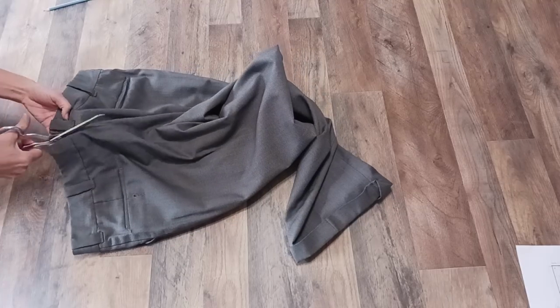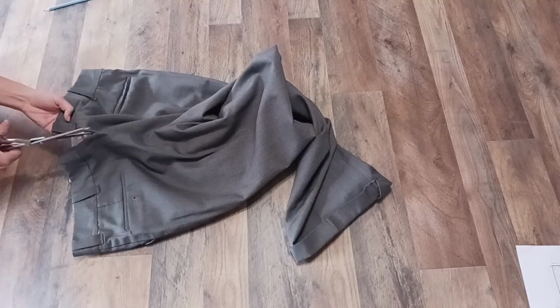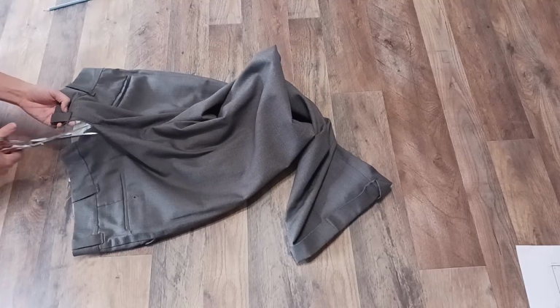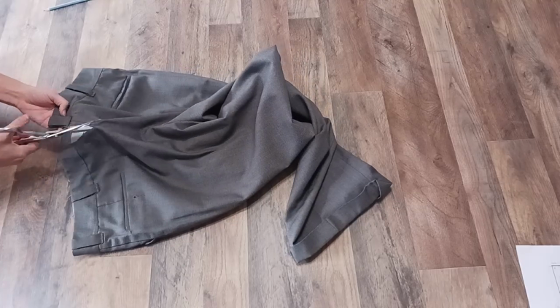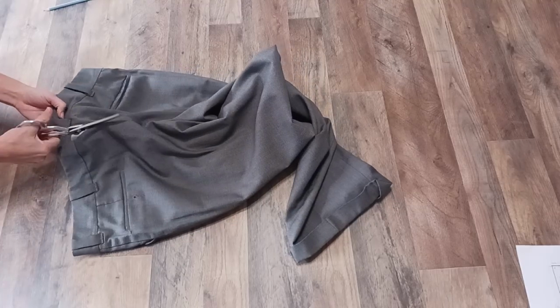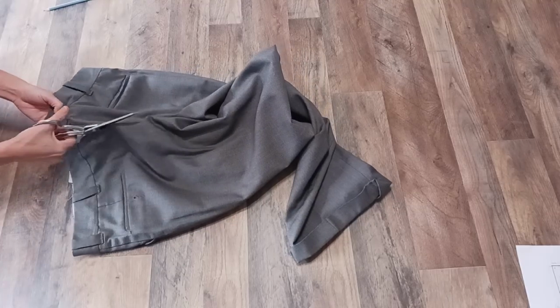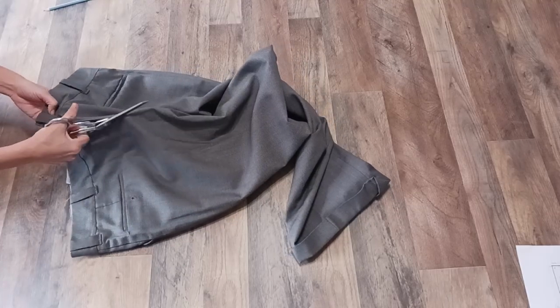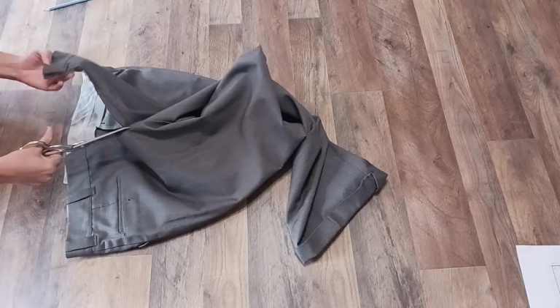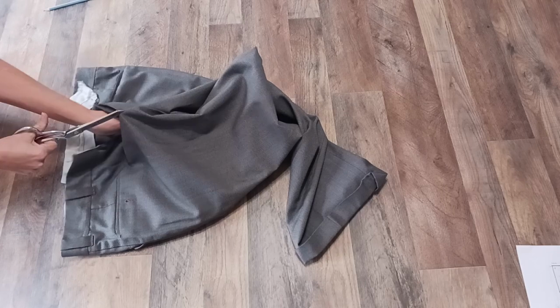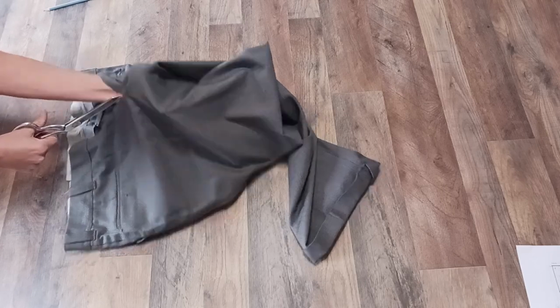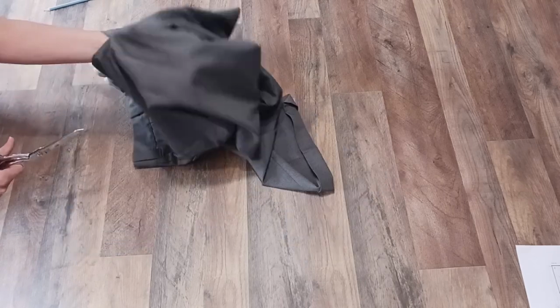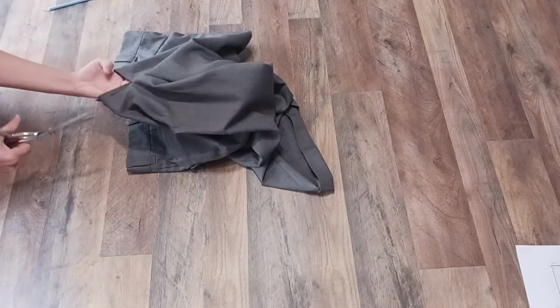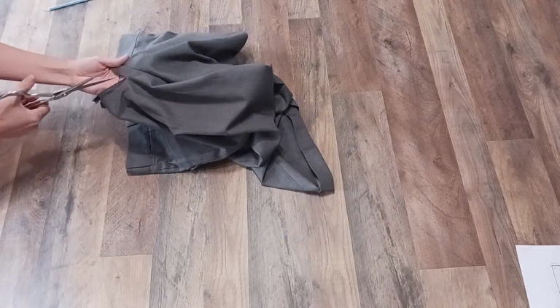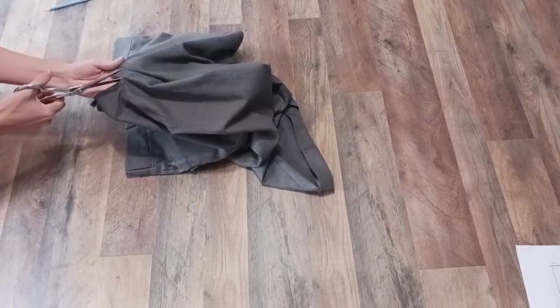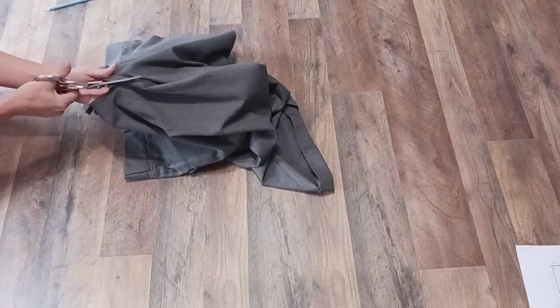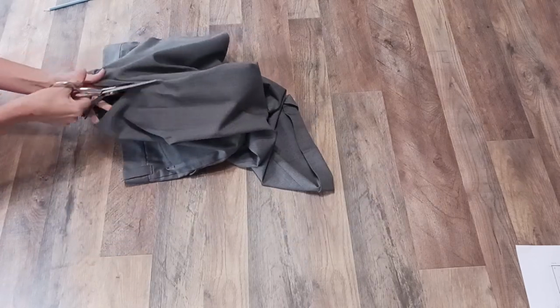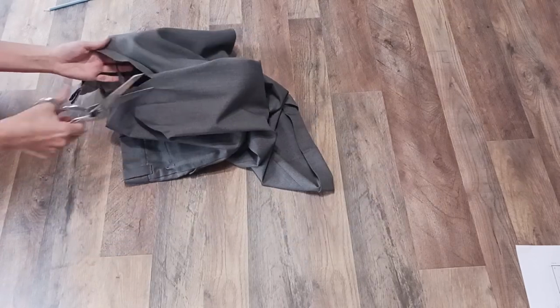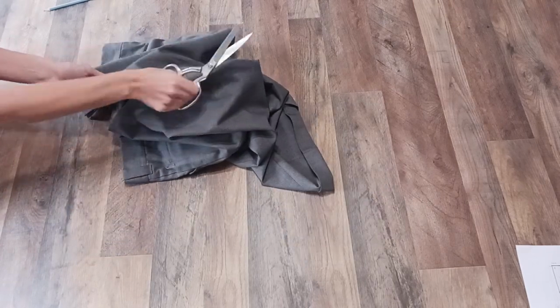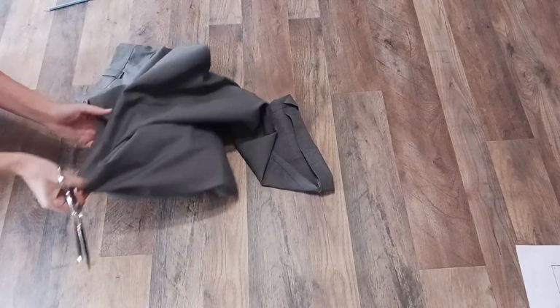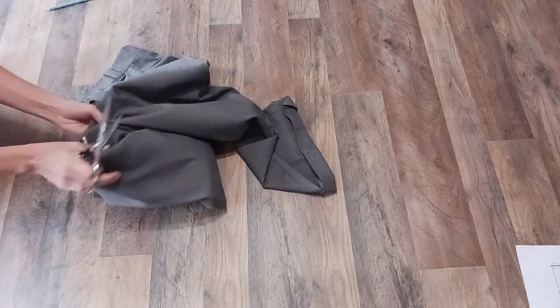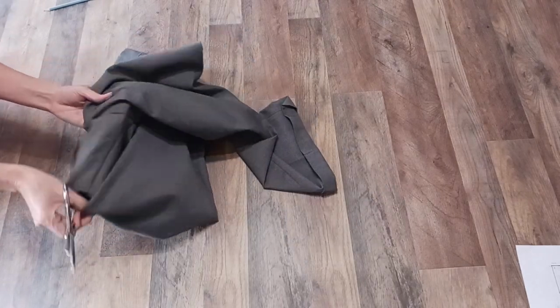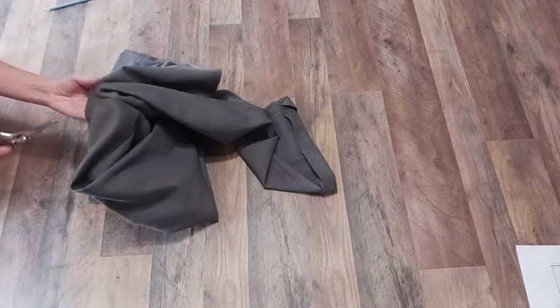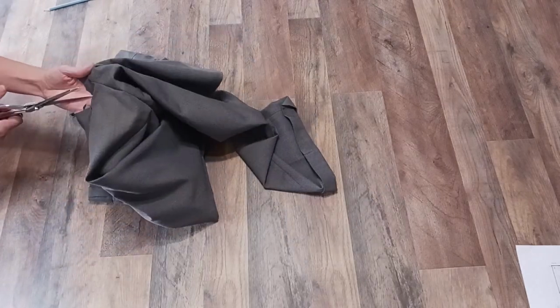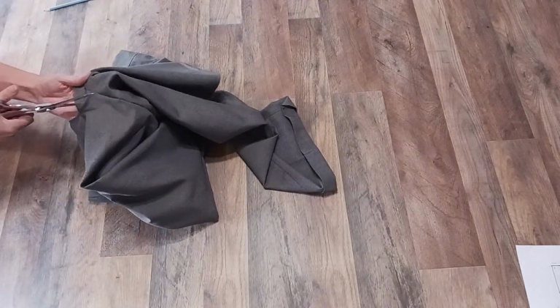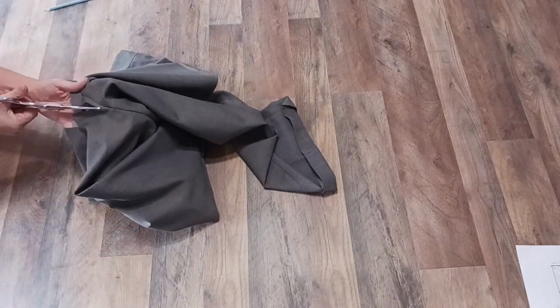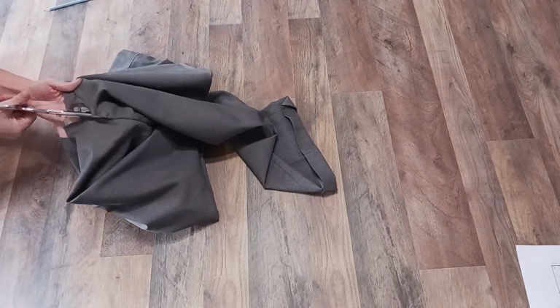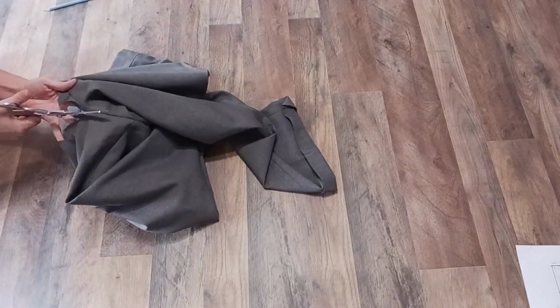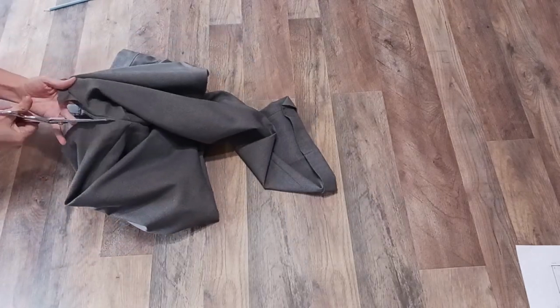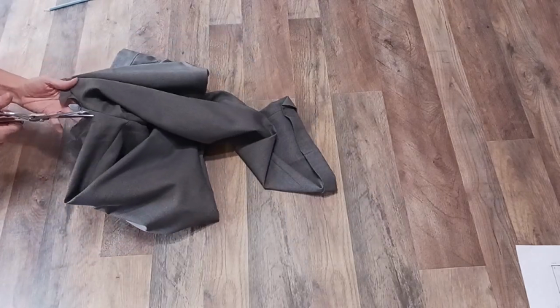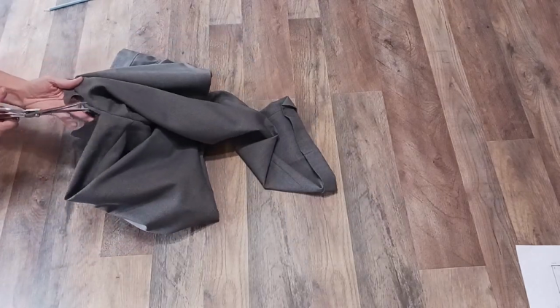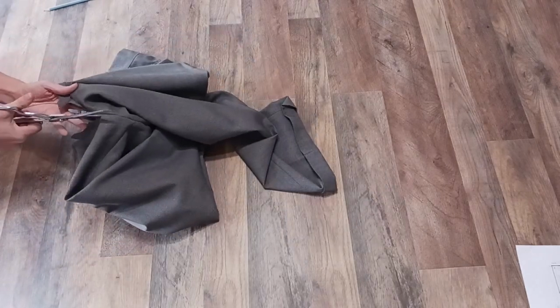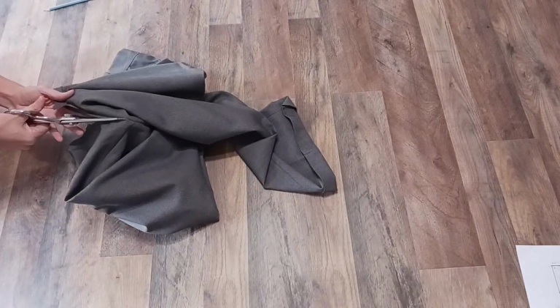First I'm cutting my pants along the seams so I can get all the pieces separated and see what I'm working with.